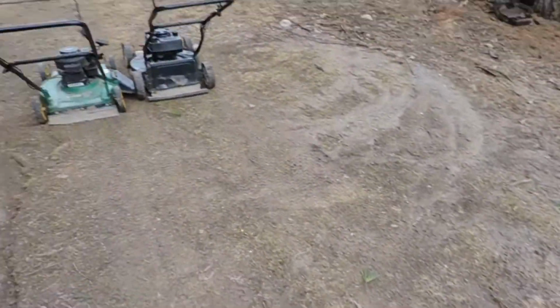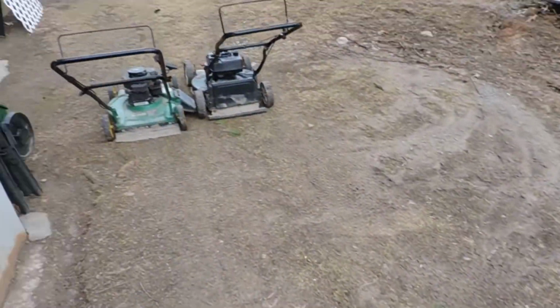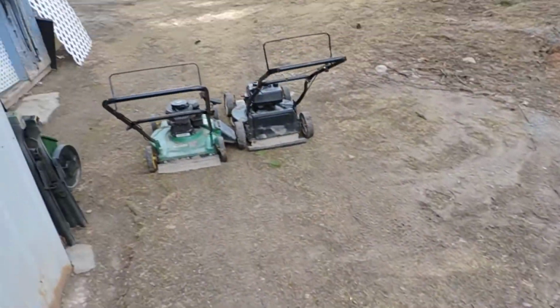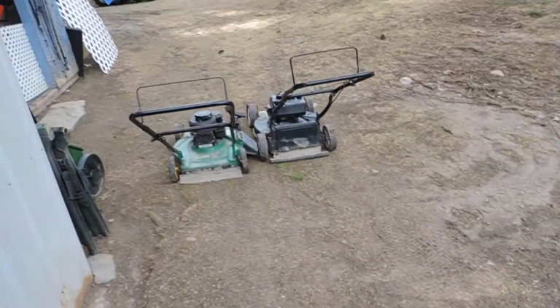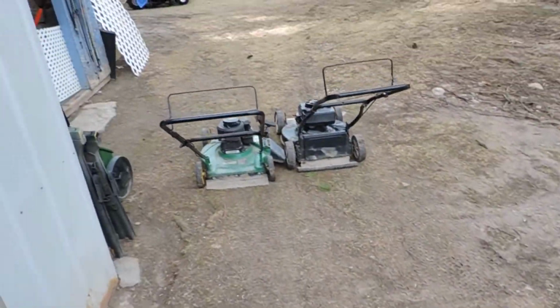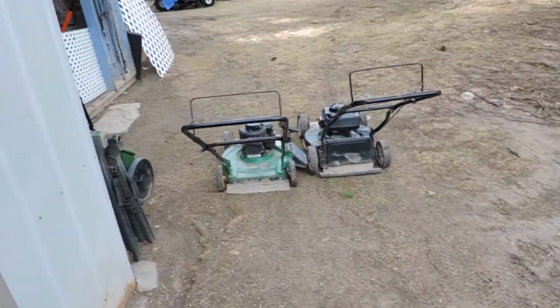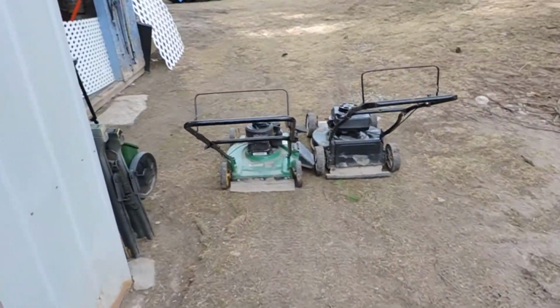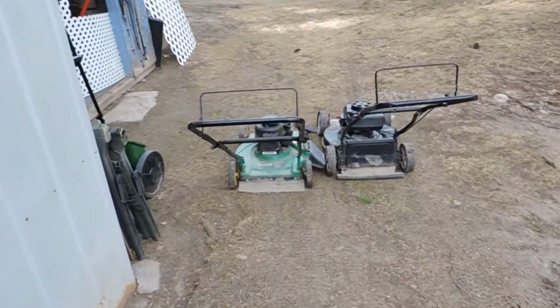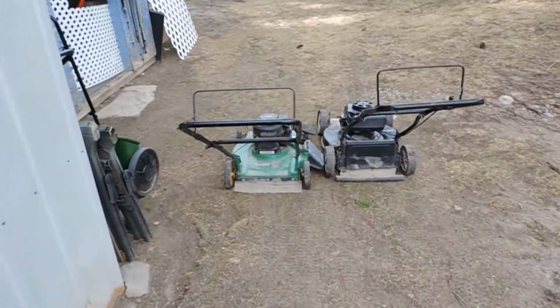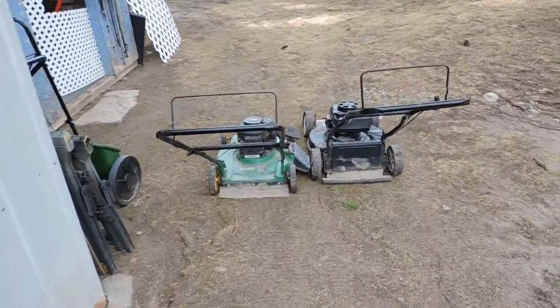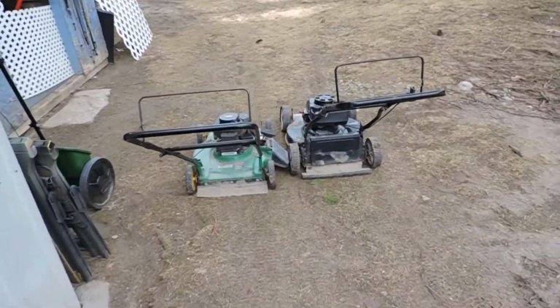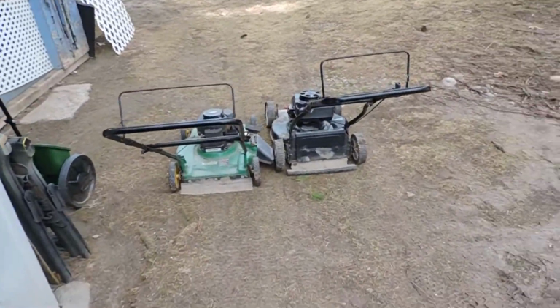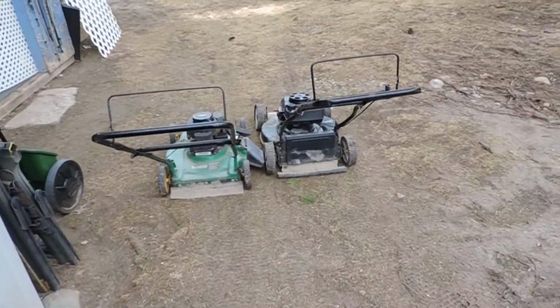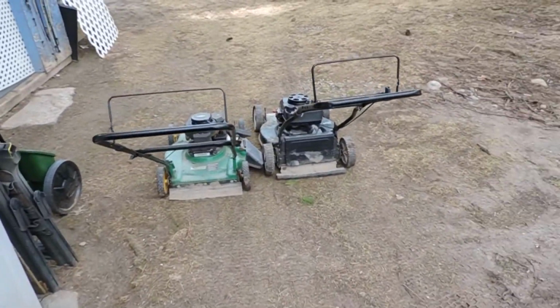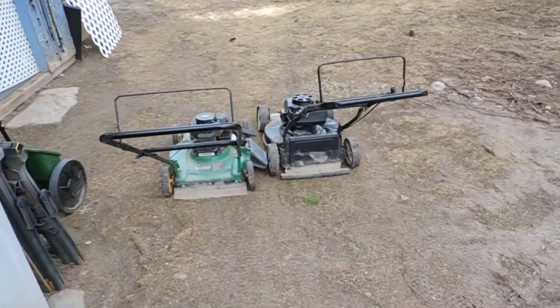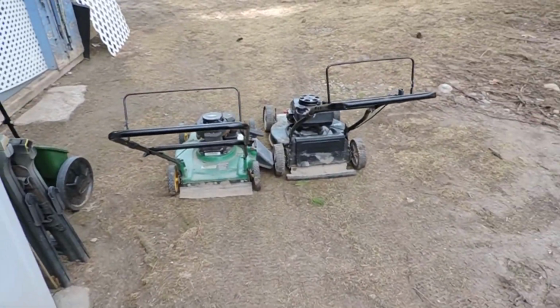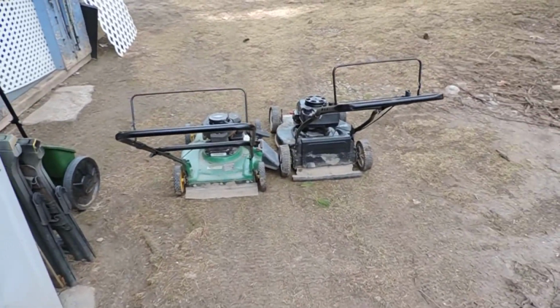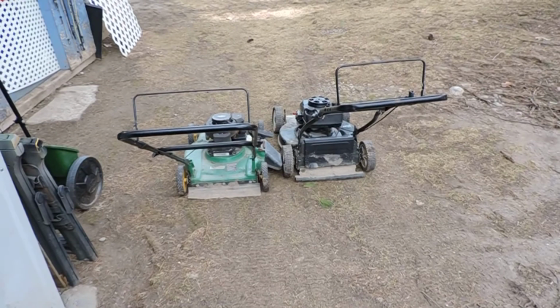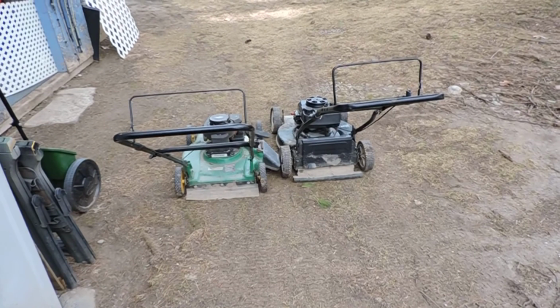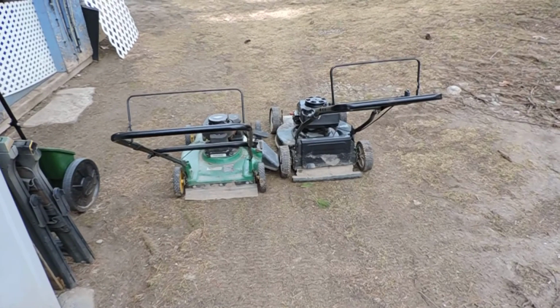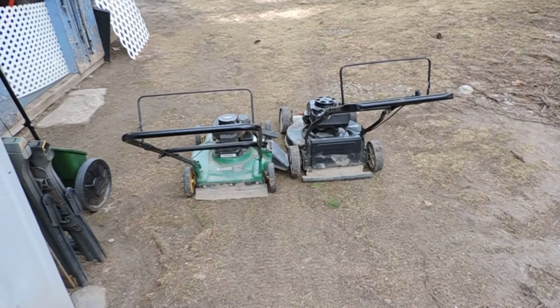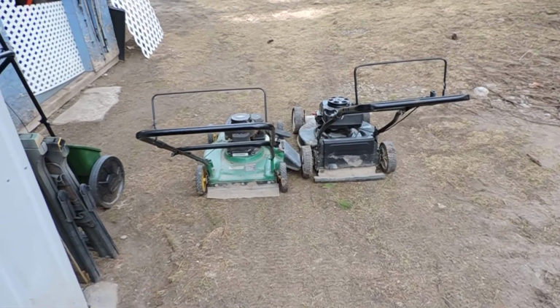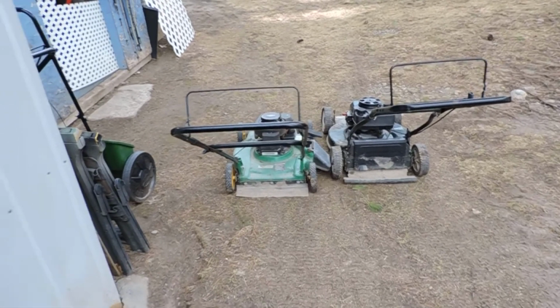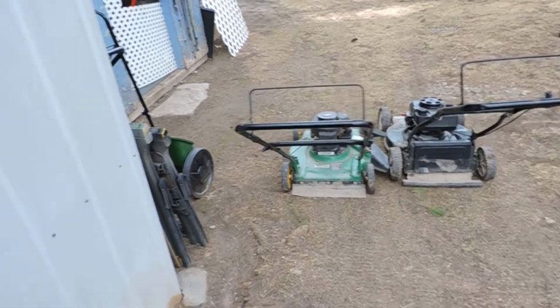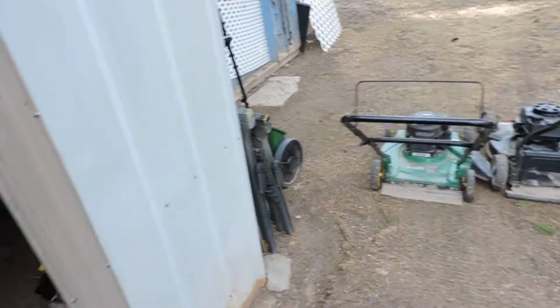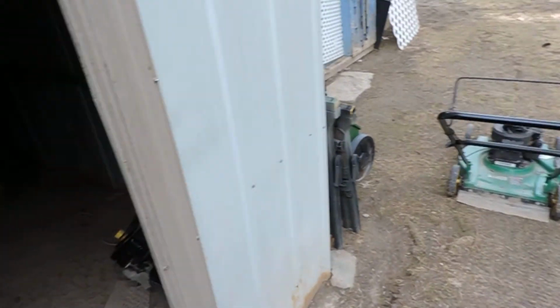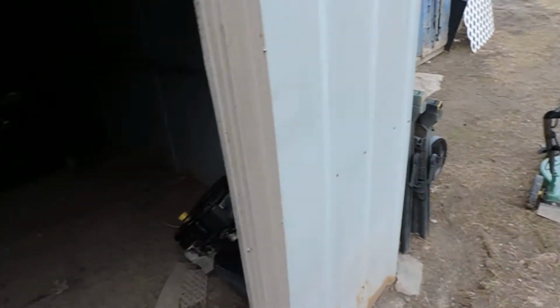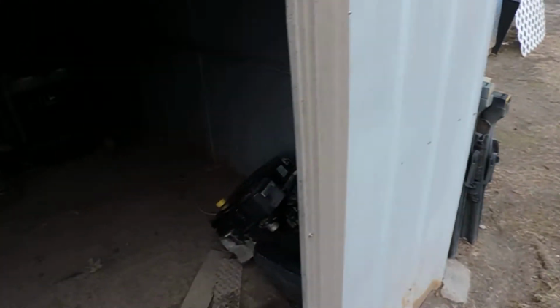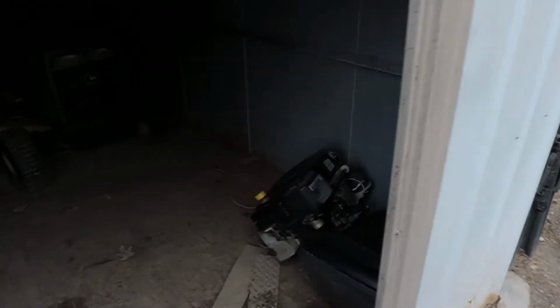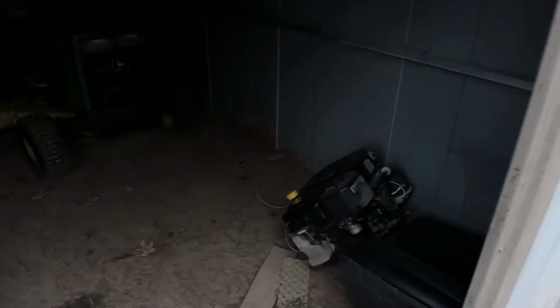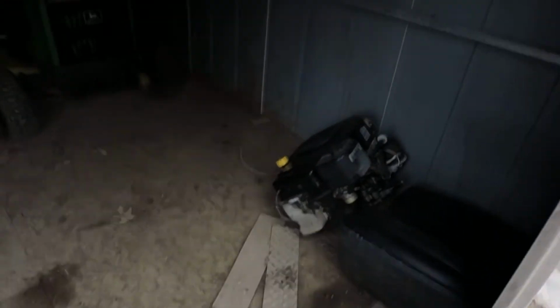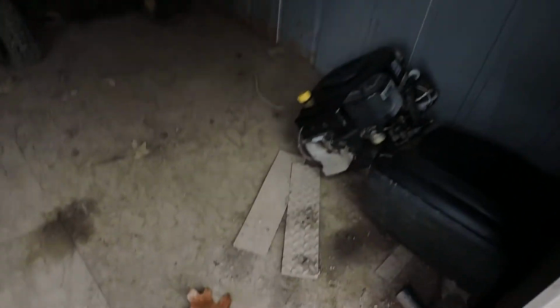You can see how high the water was in there by the mud on those push mowers. It works.